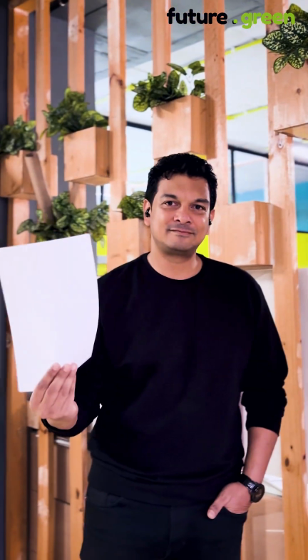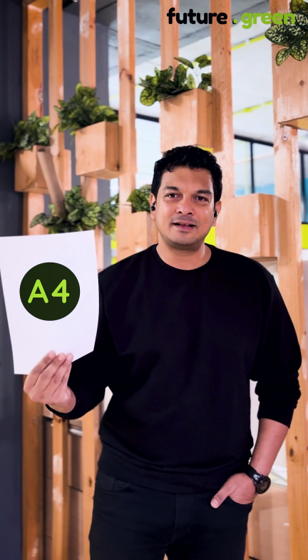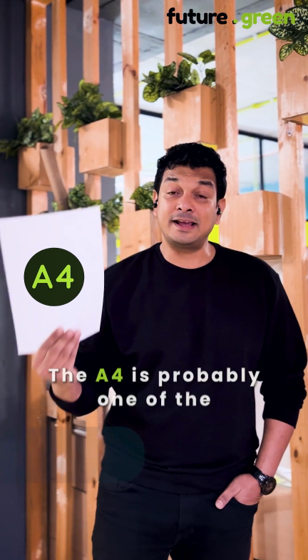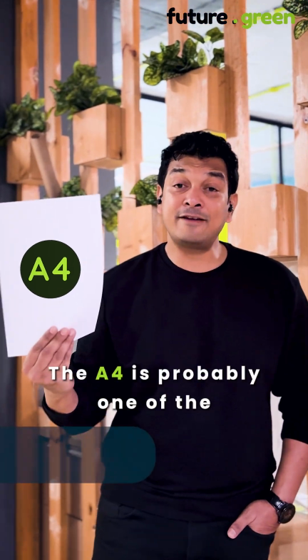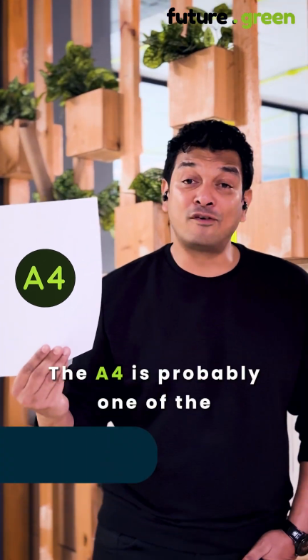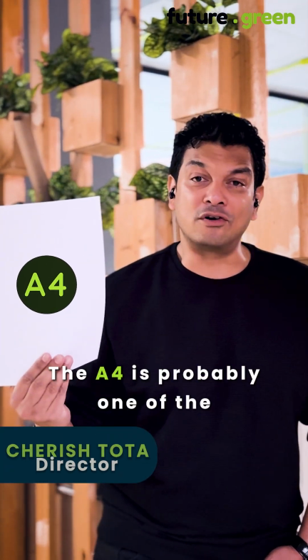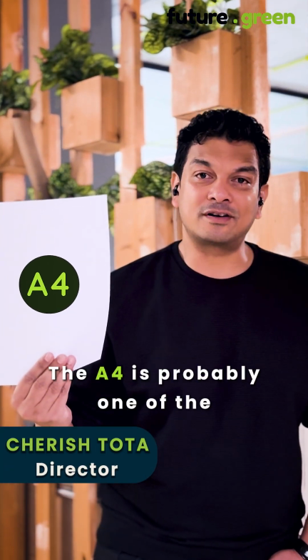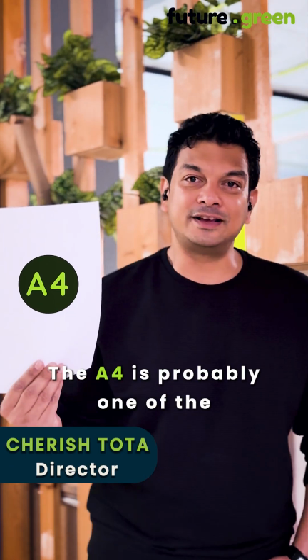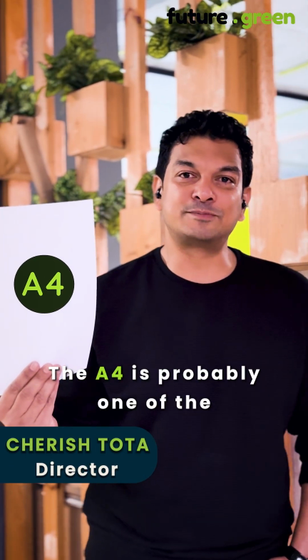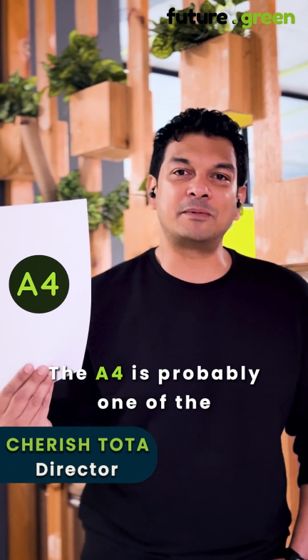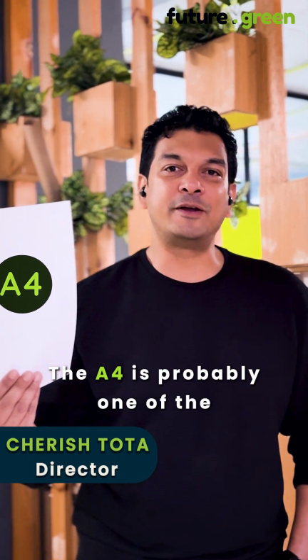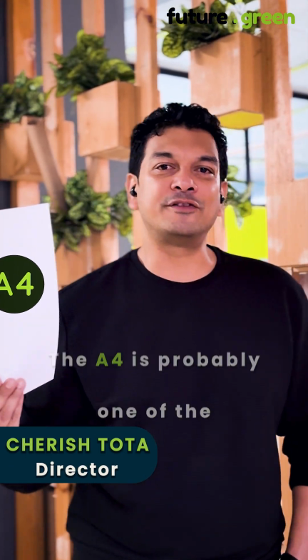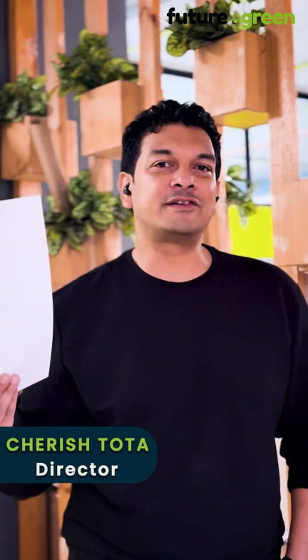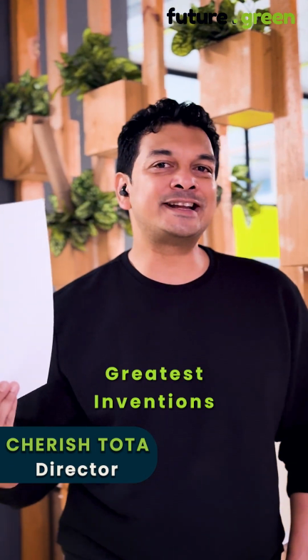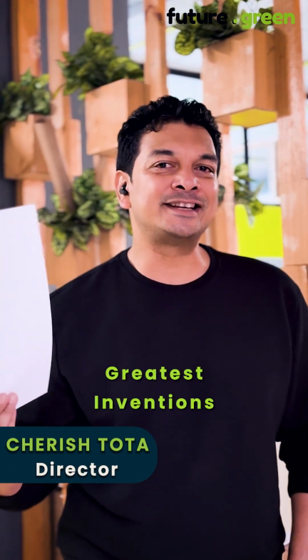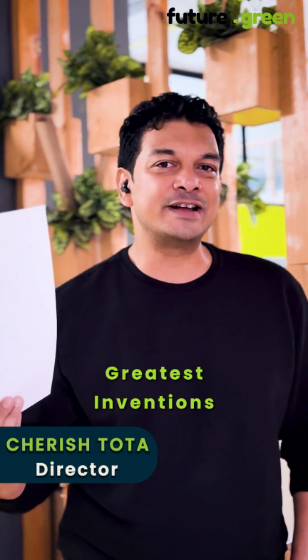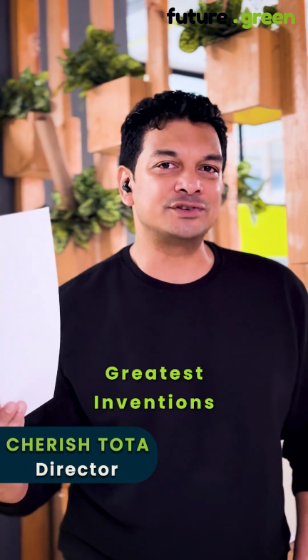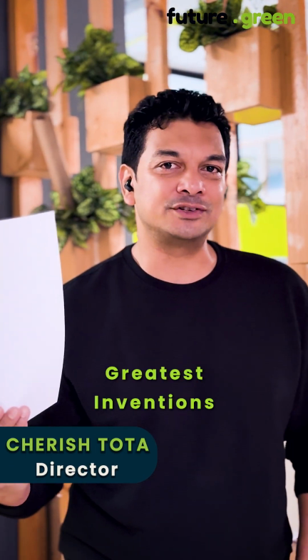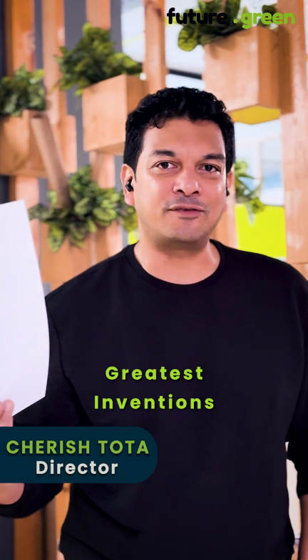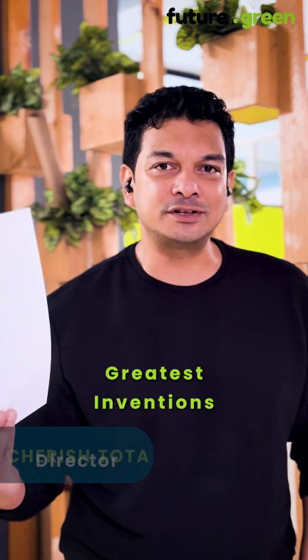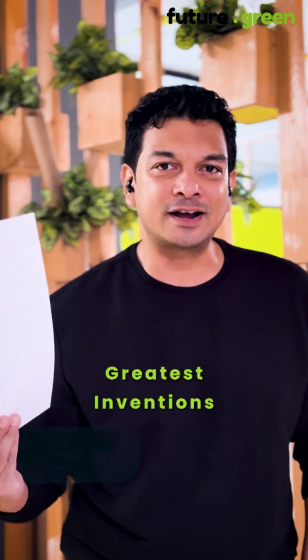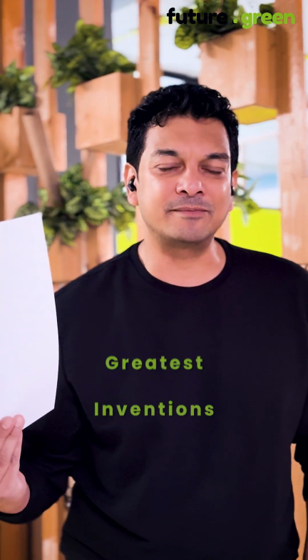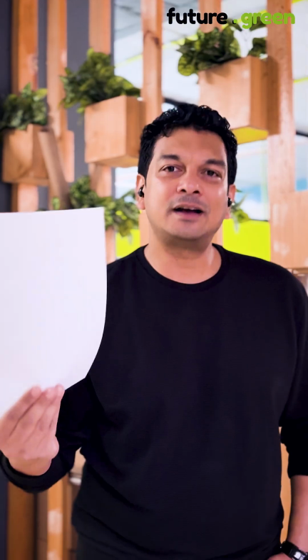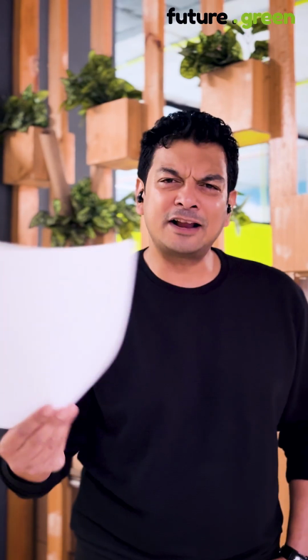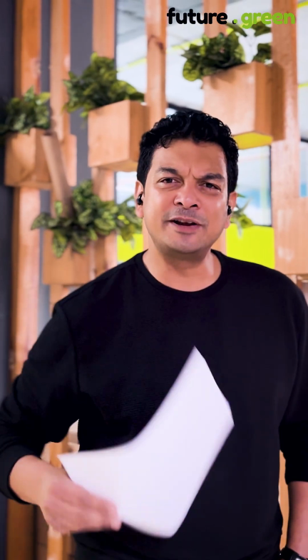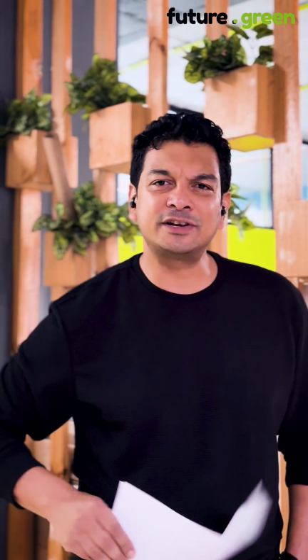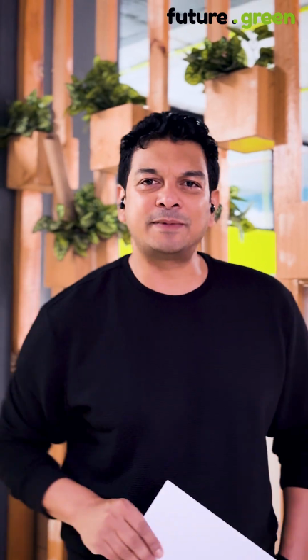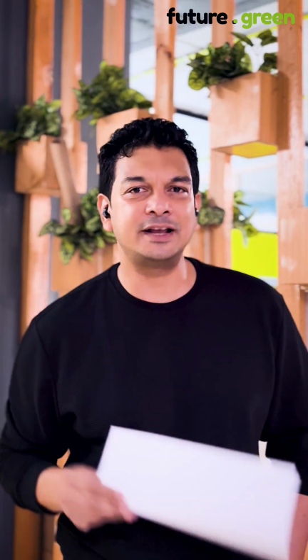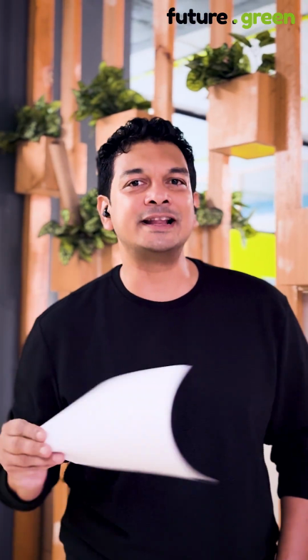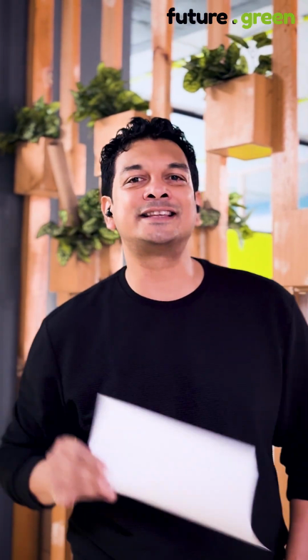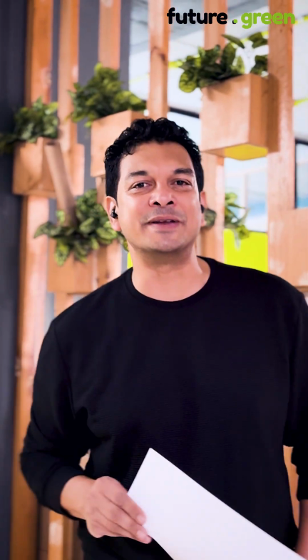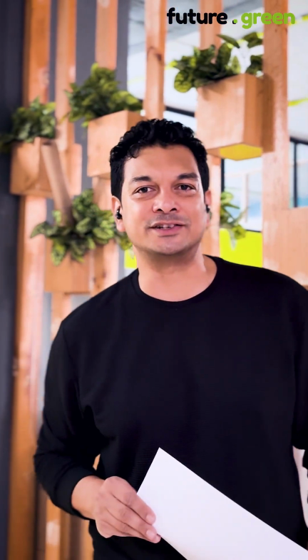The A4 is probably one of the greatest inventions of all time. Allow me to explain in less than a minute.